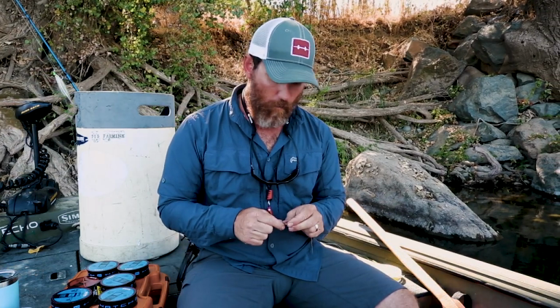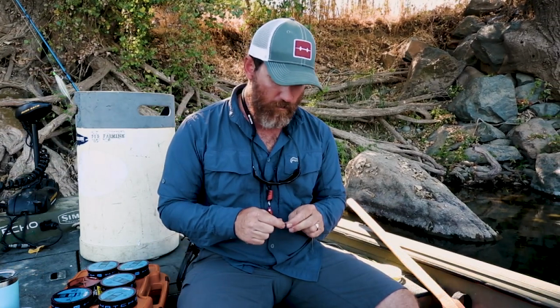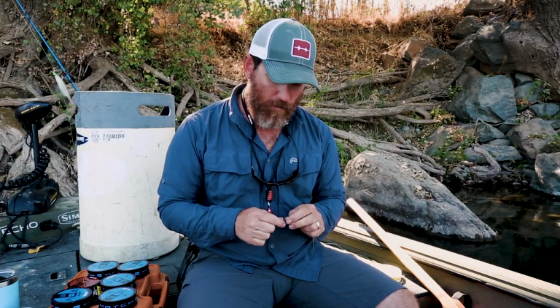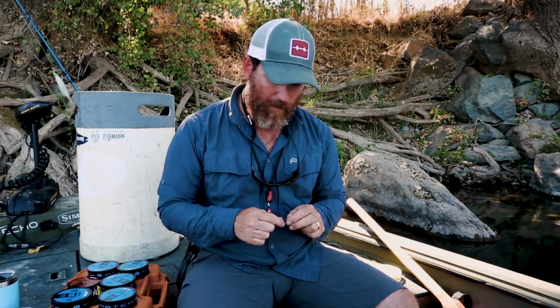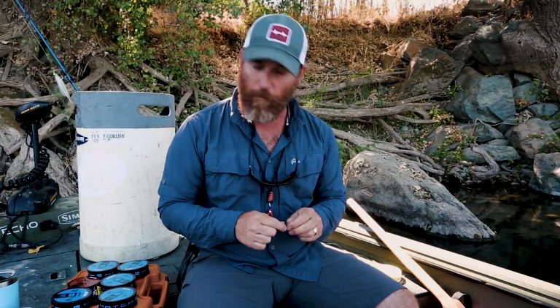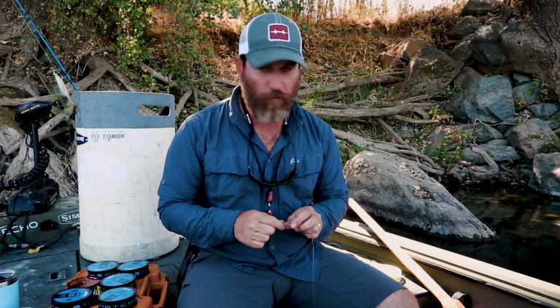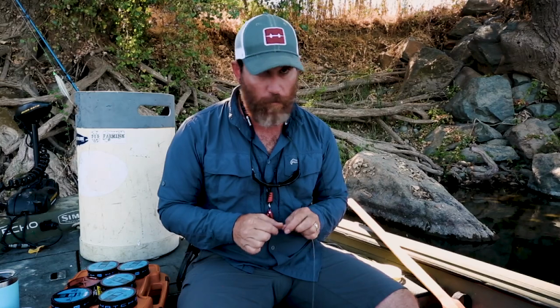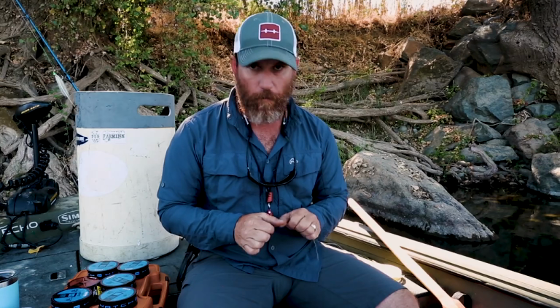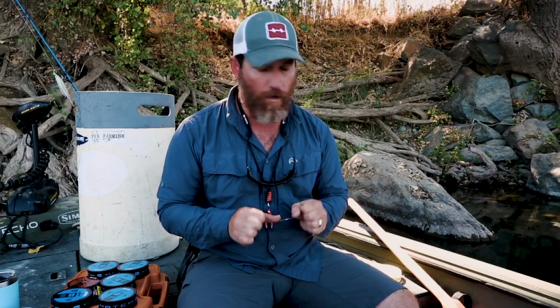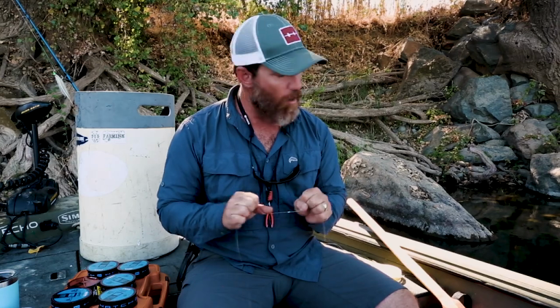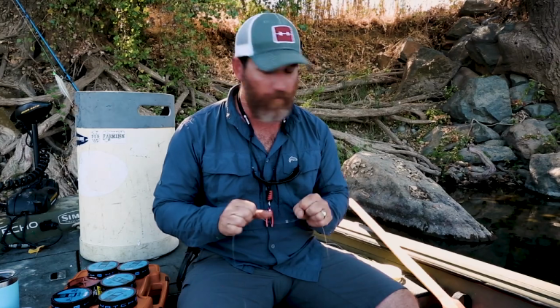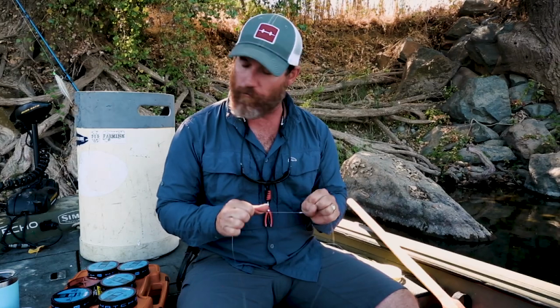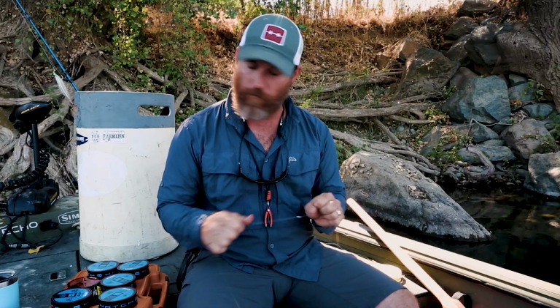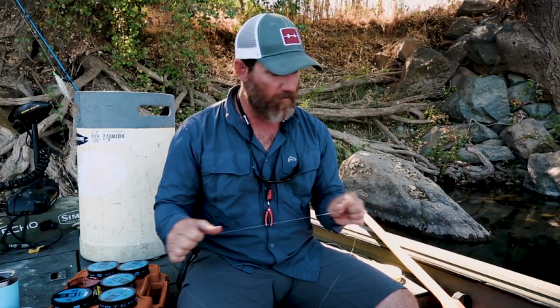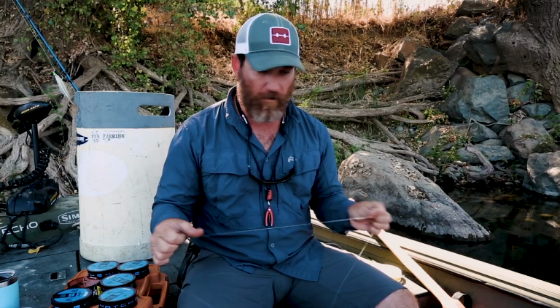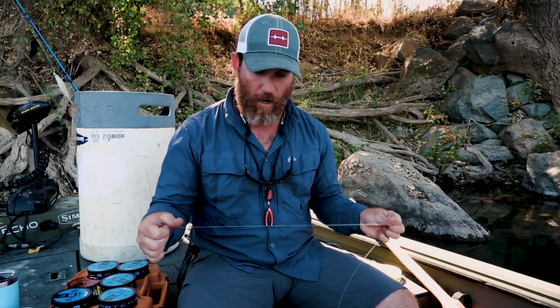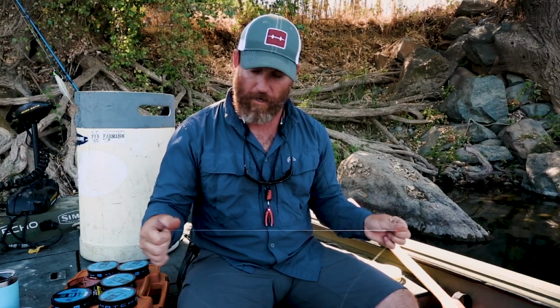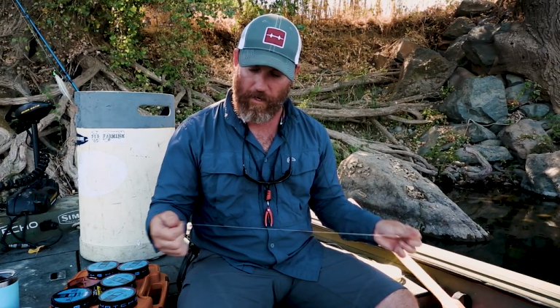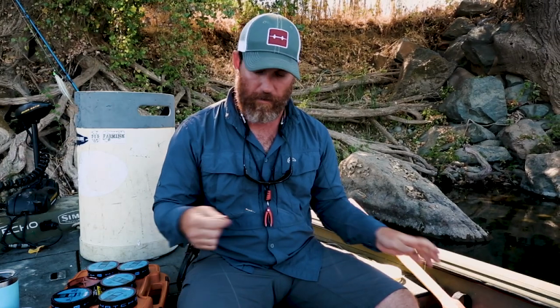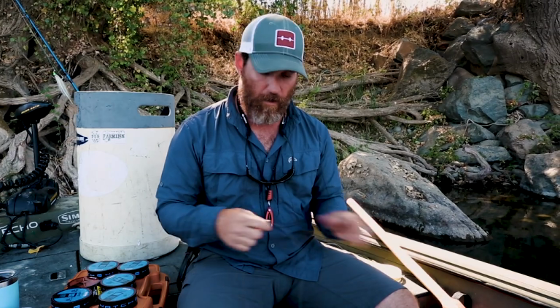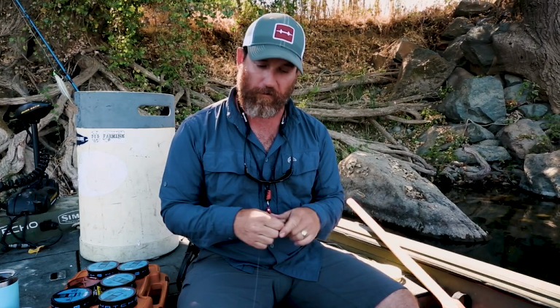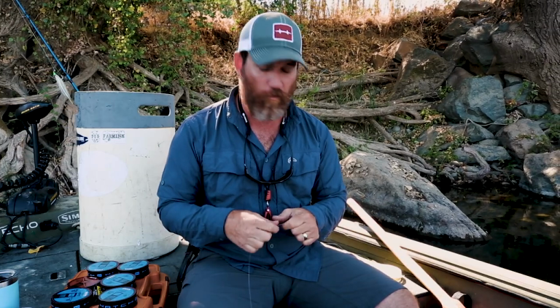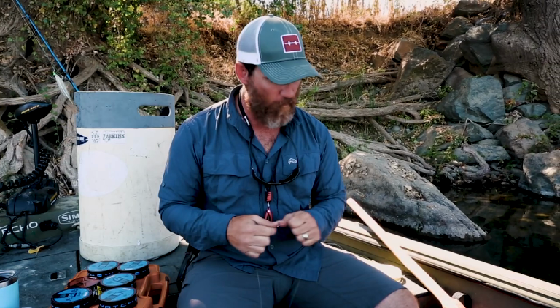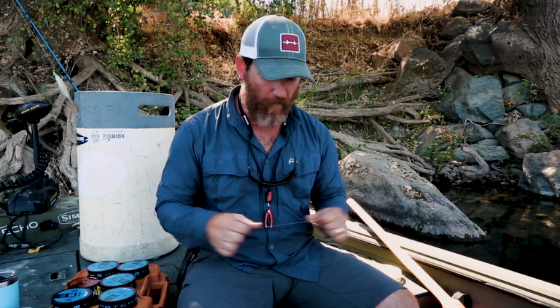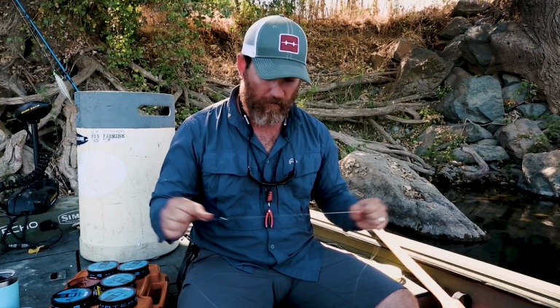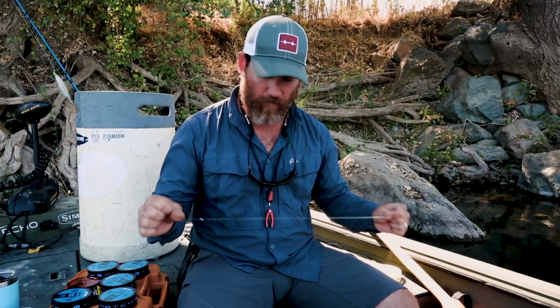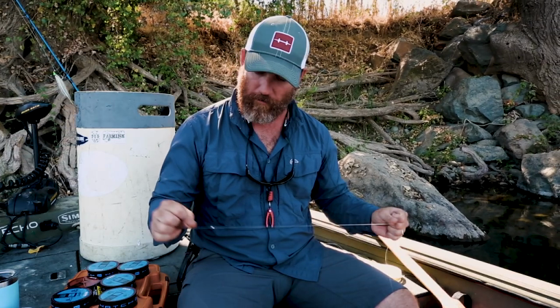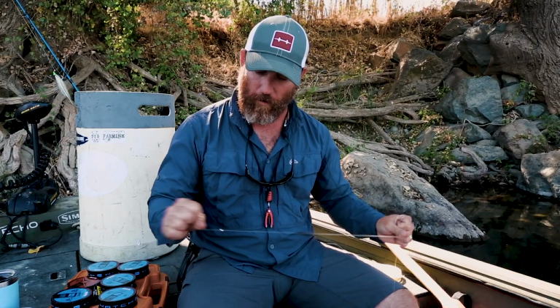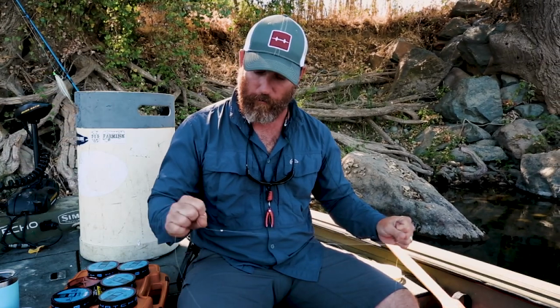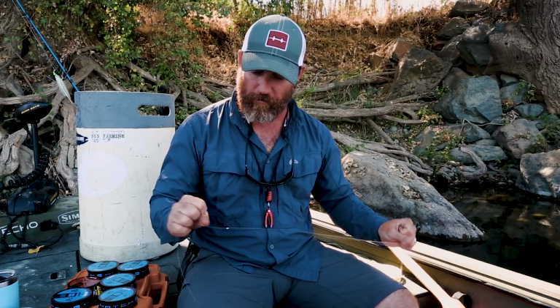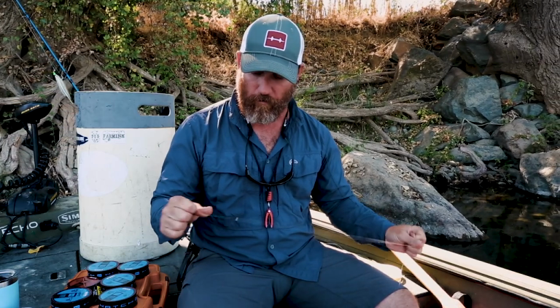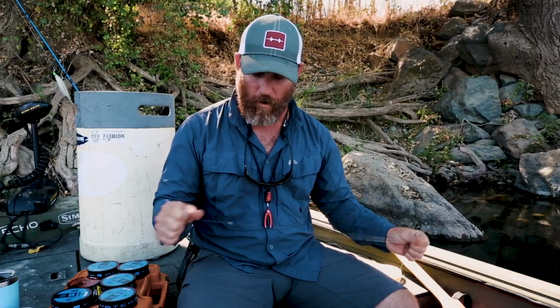I like using the double uni, or uni-to-uni knot here. Once you make it muscle memory, it's an awesome, easy knot and super effective — incredibly strong.